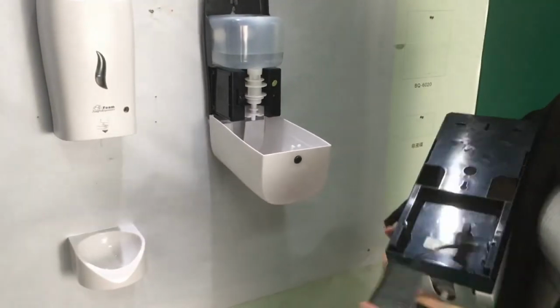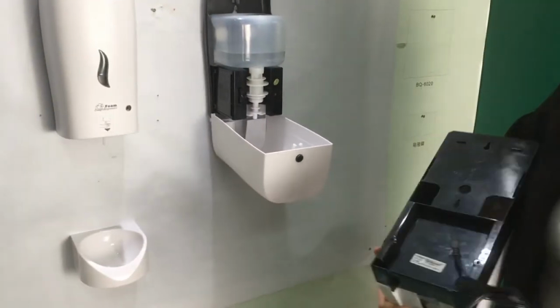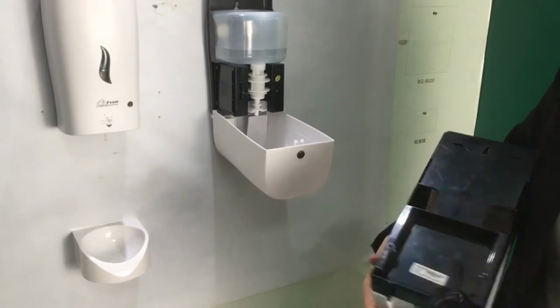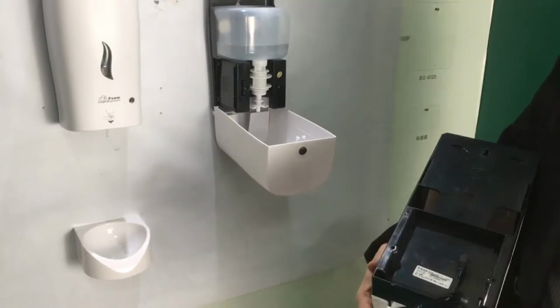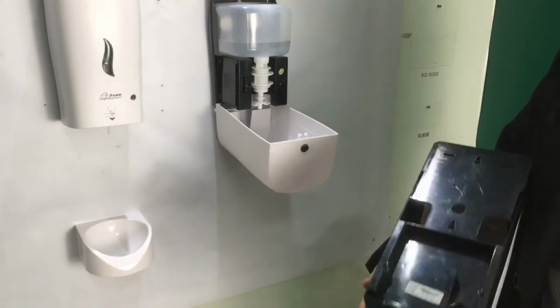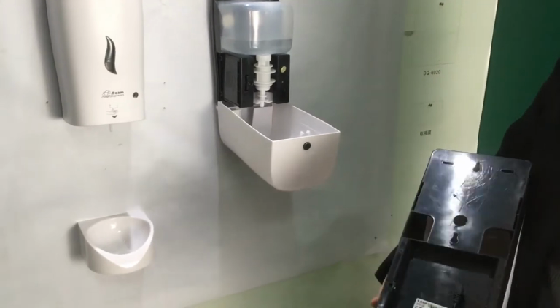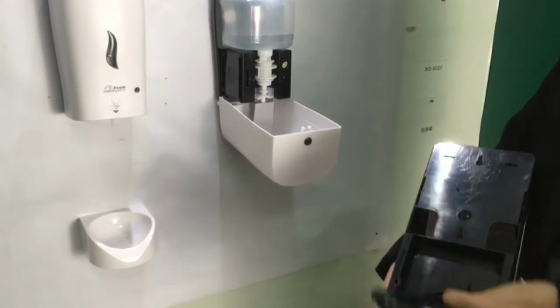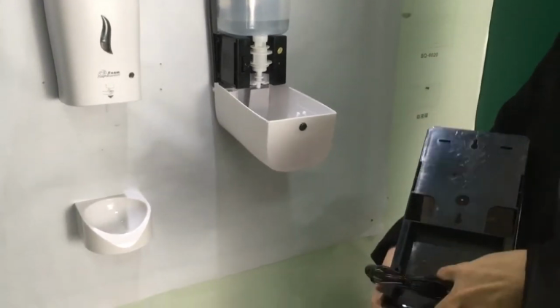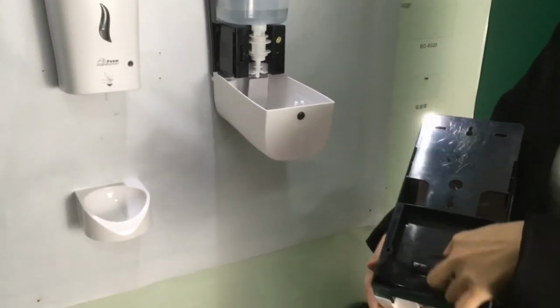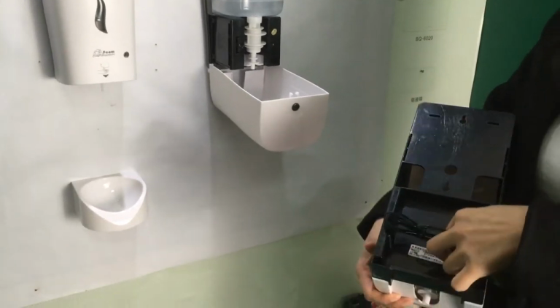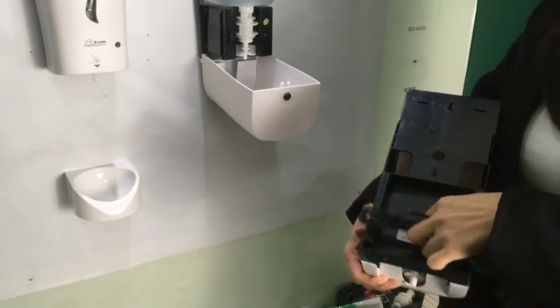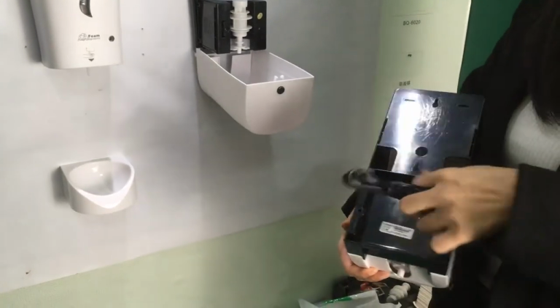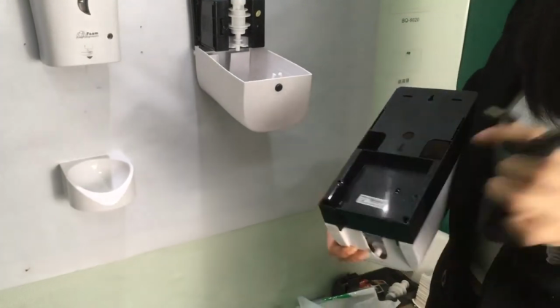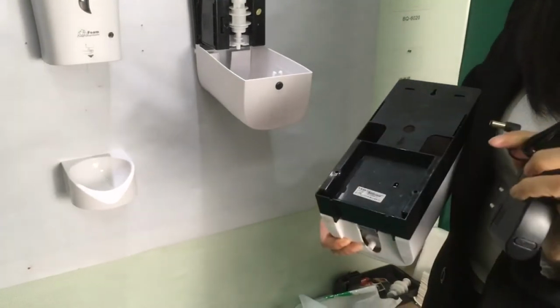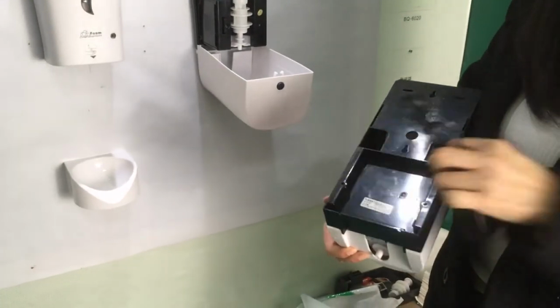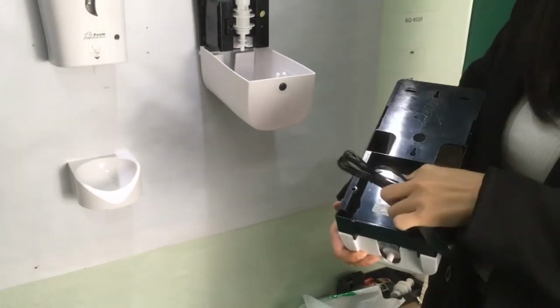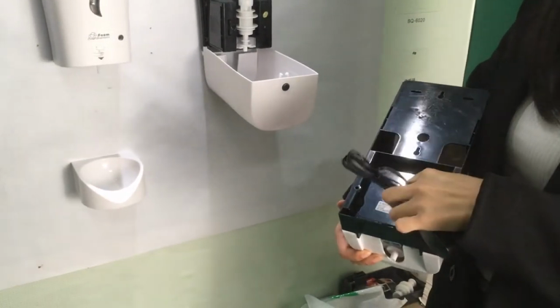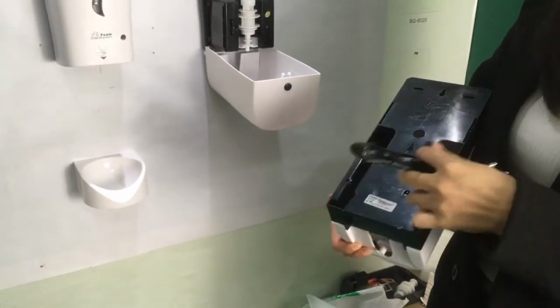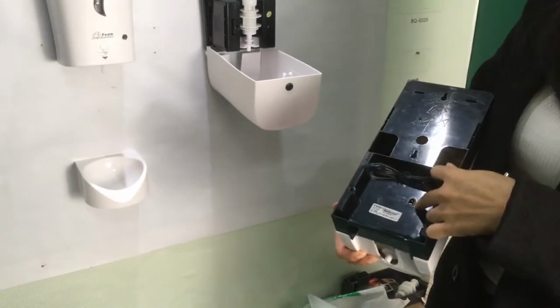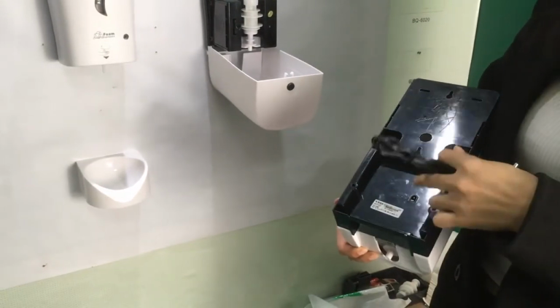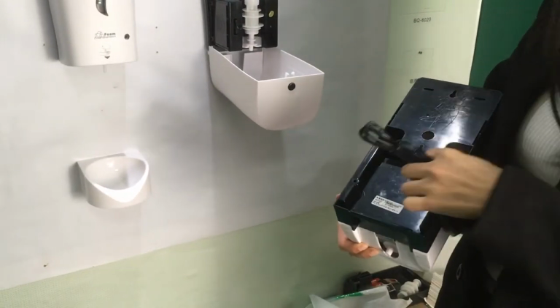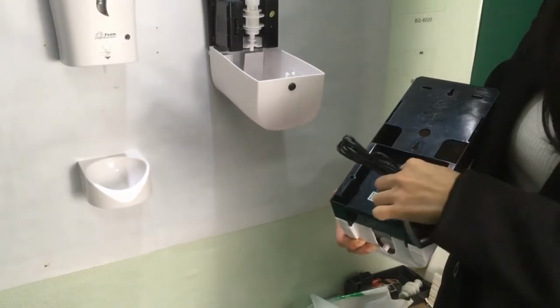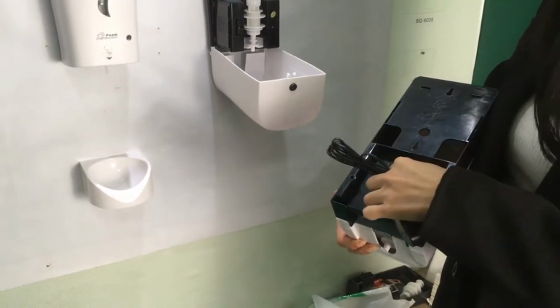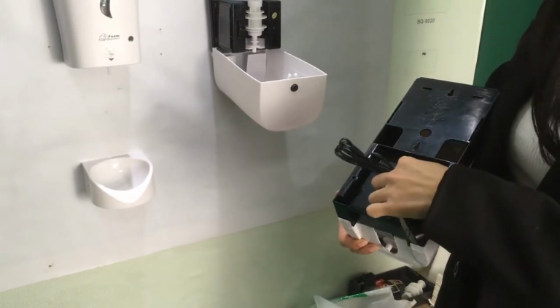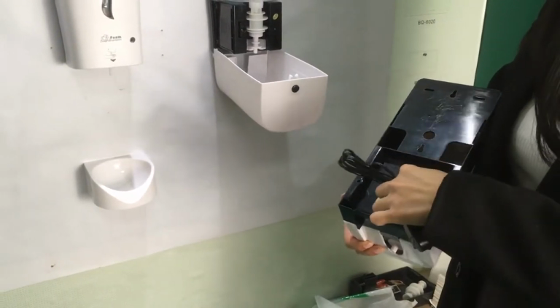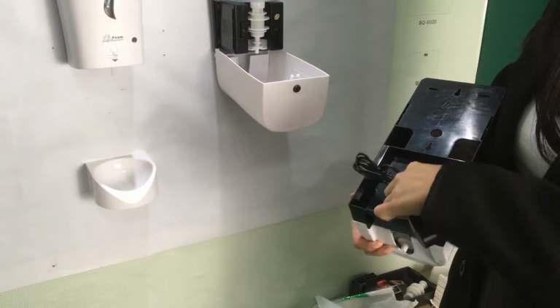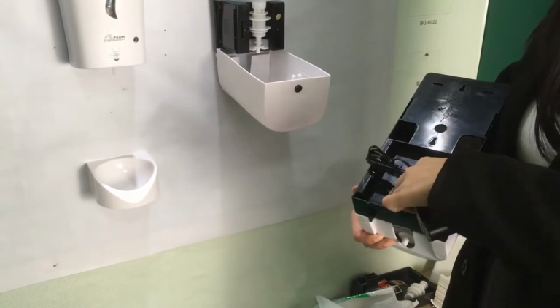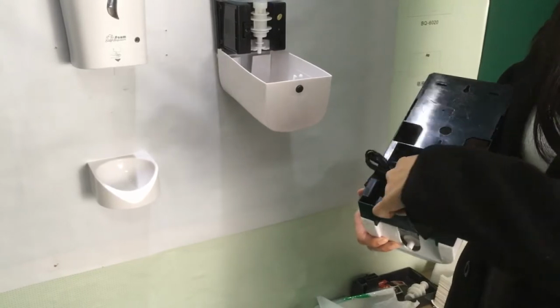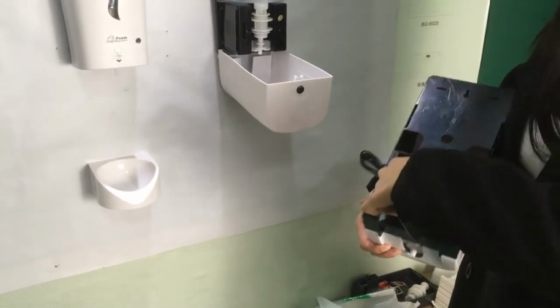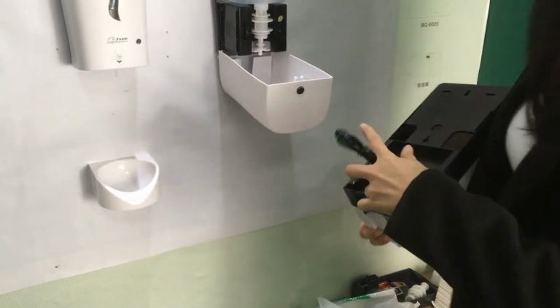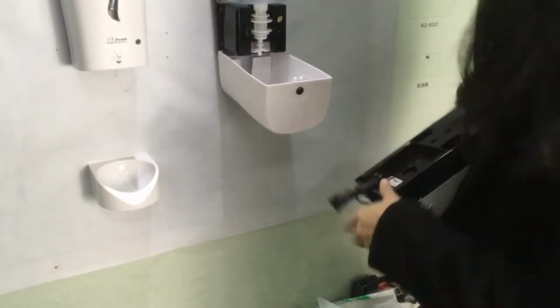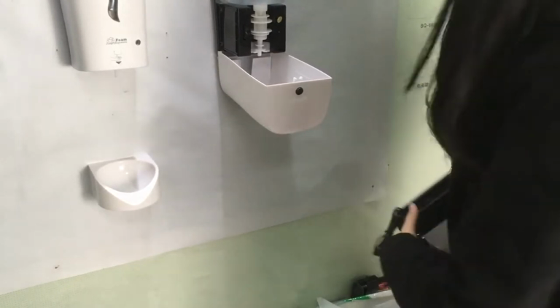It can also work with an adapter. Here is the adapter — just plug in.